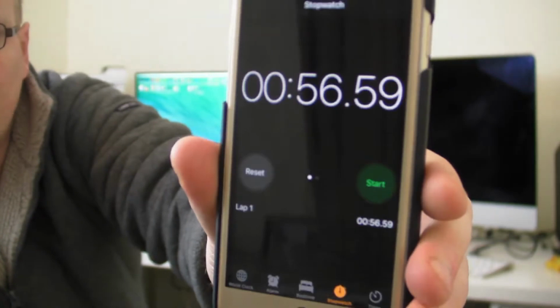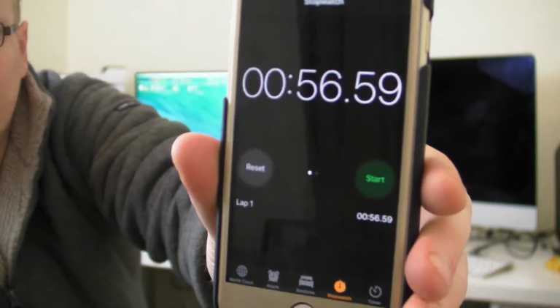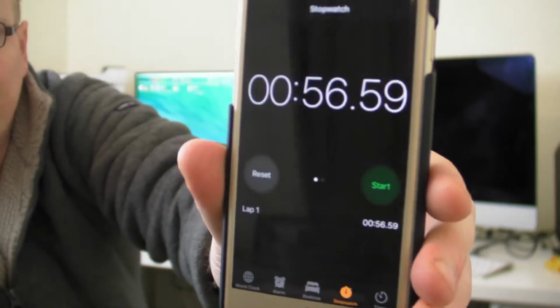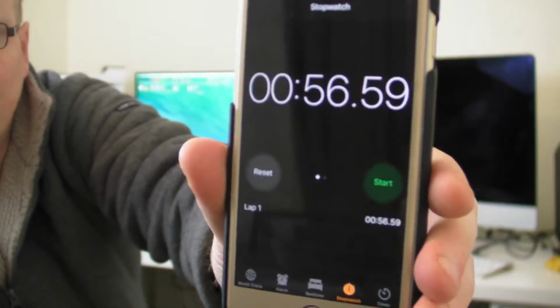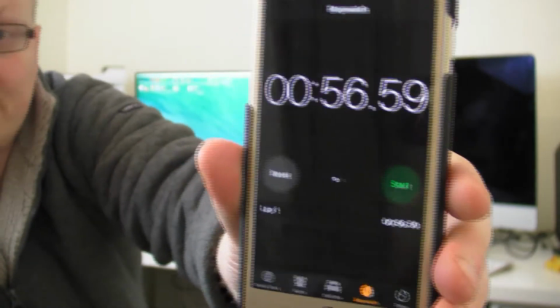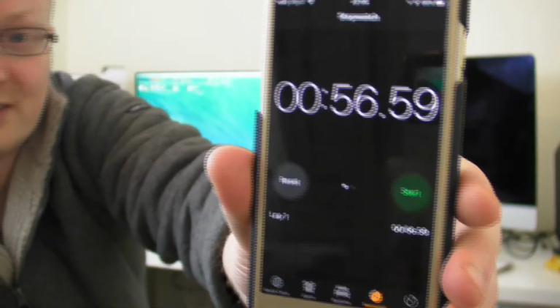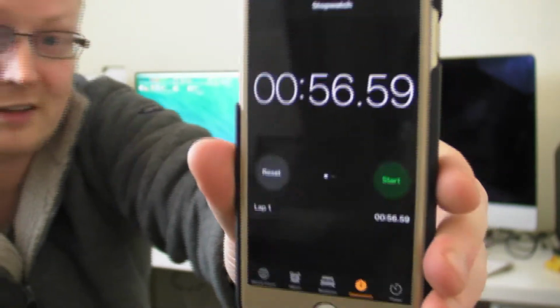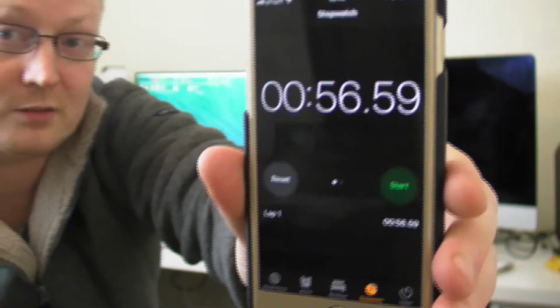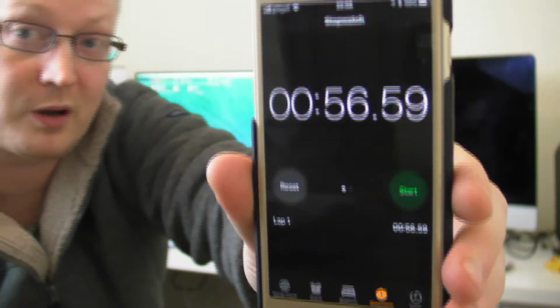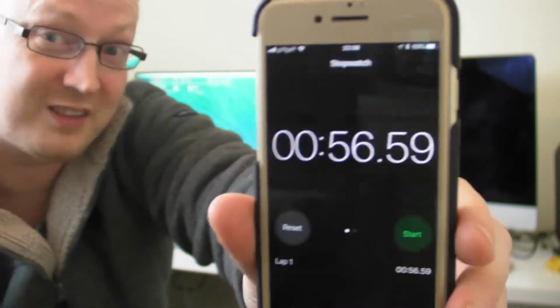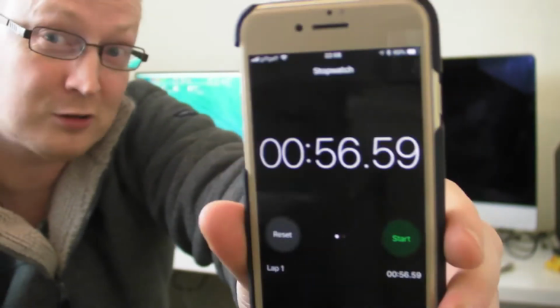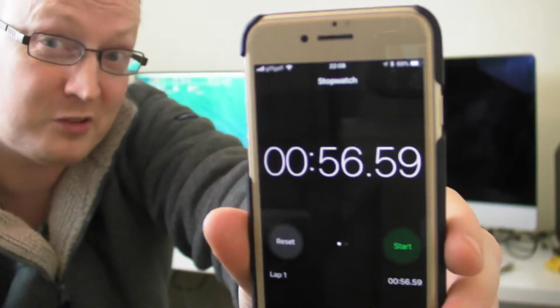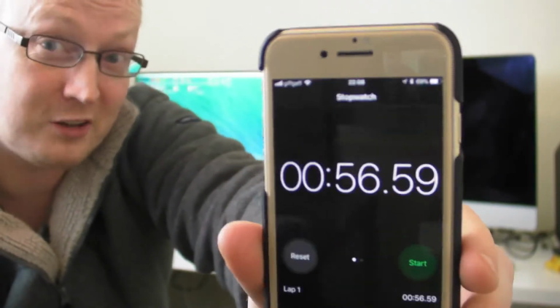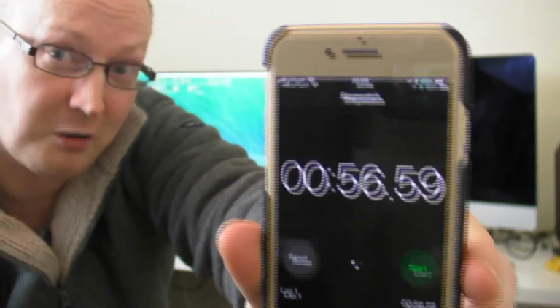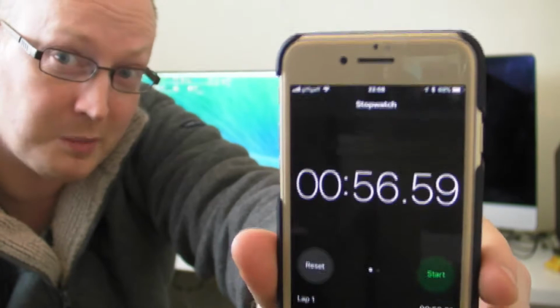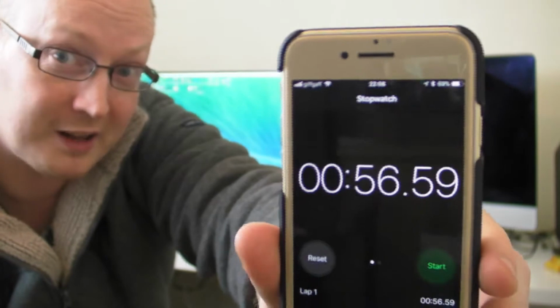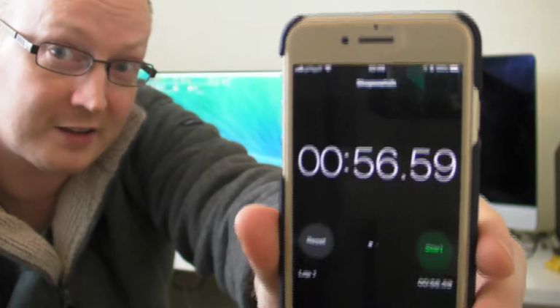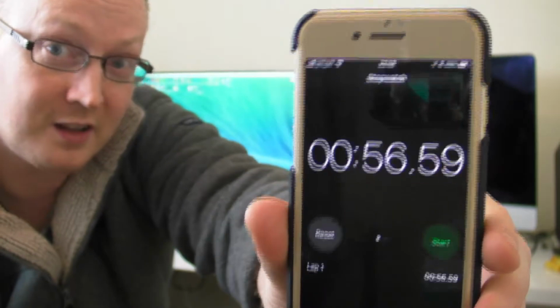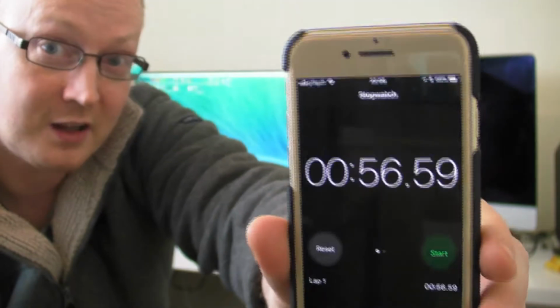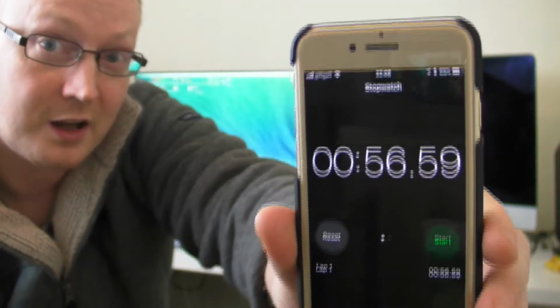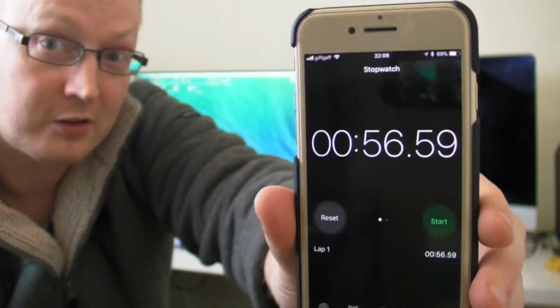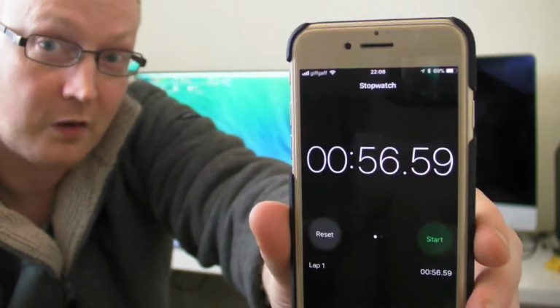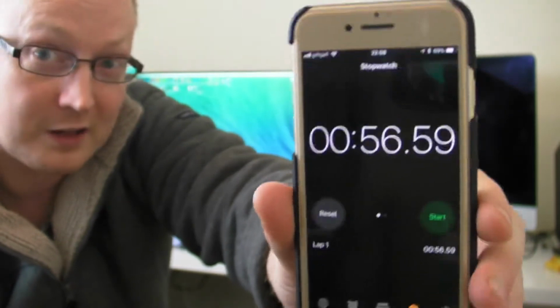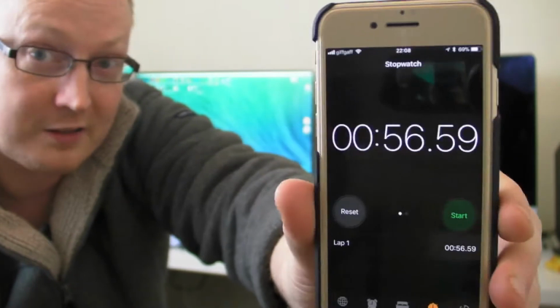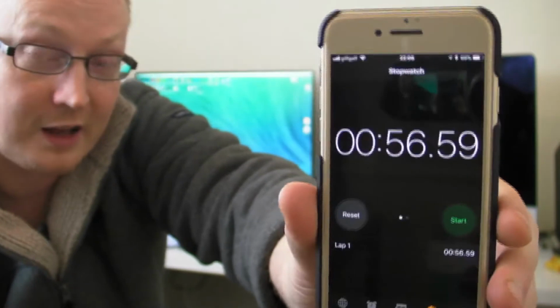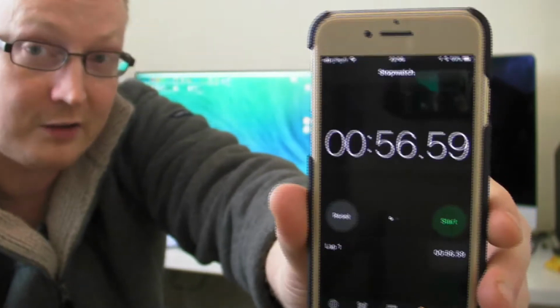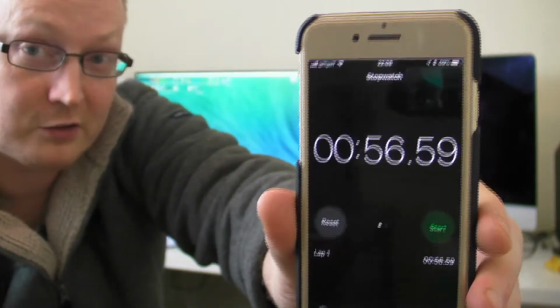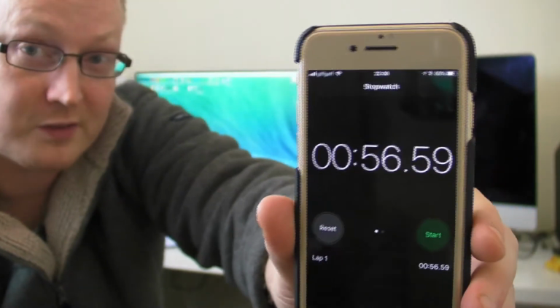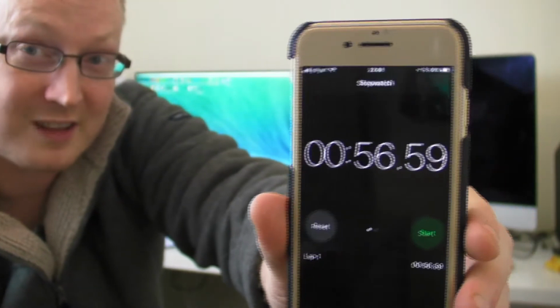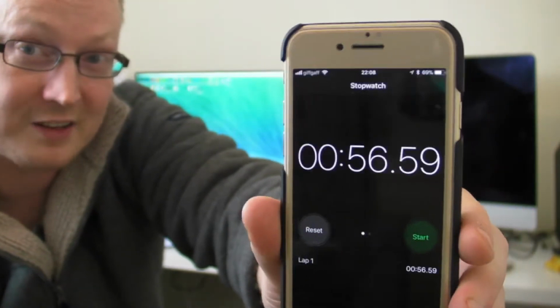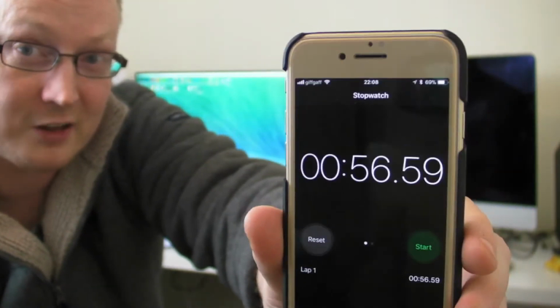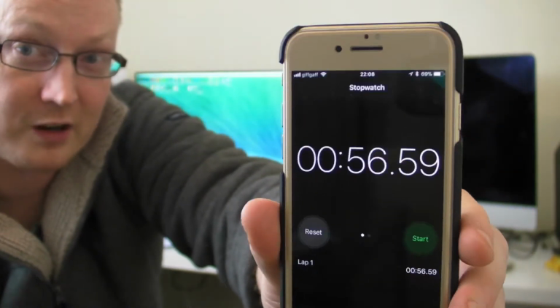Obviously it's not the fastest, but it is an older machine — you've got to remember that, guys. So let's see how it does with a standard hard drive.